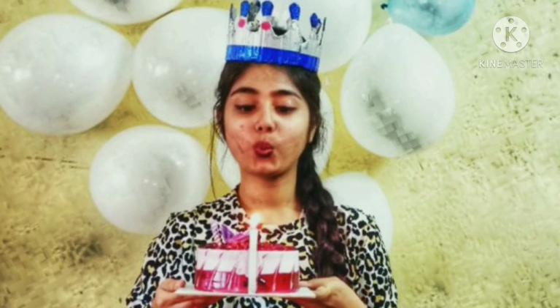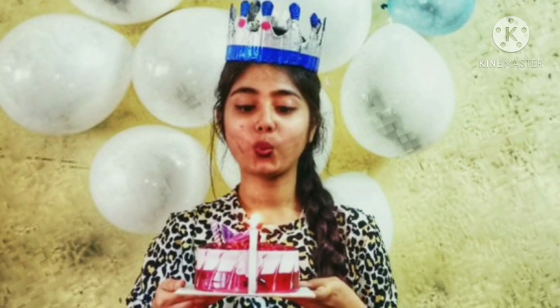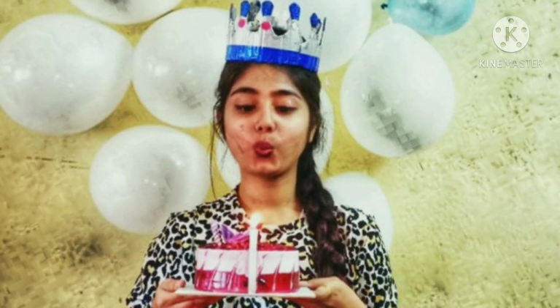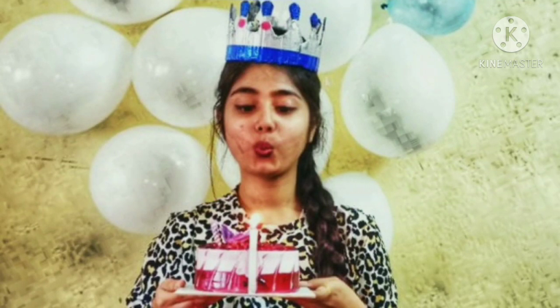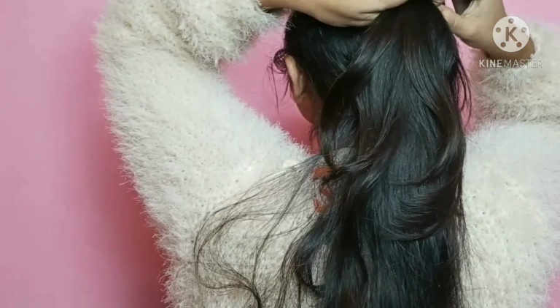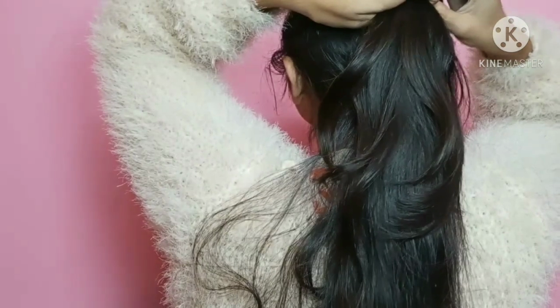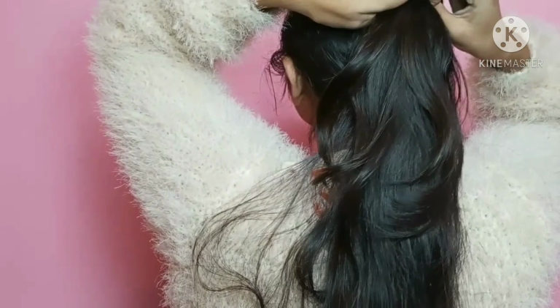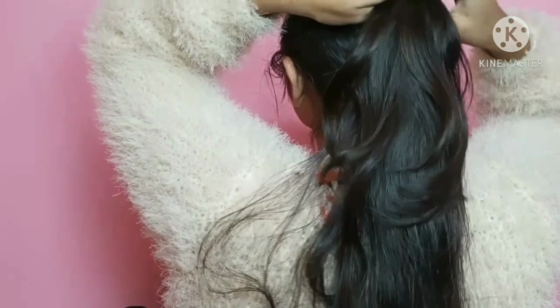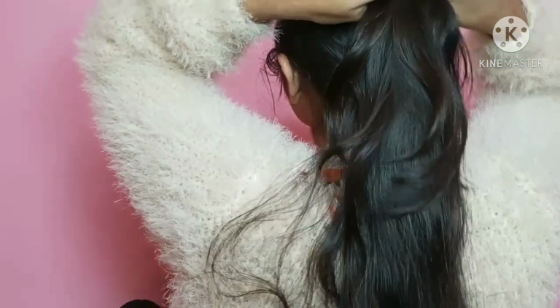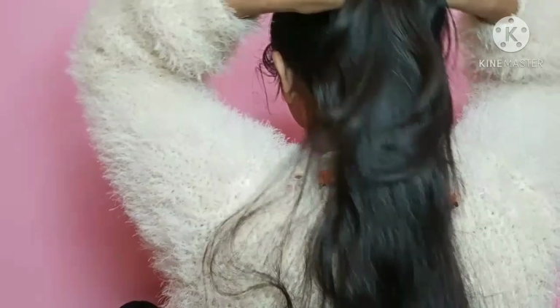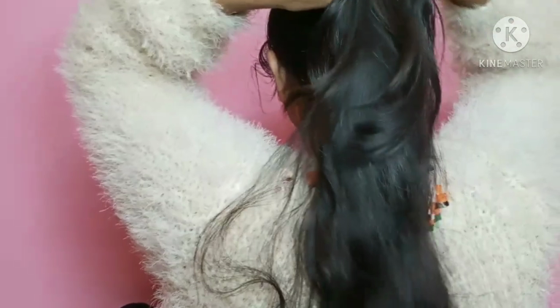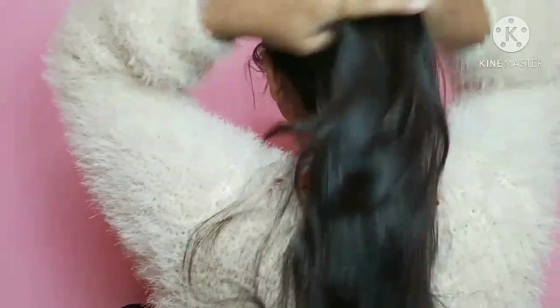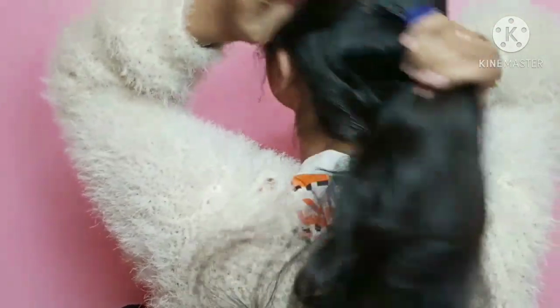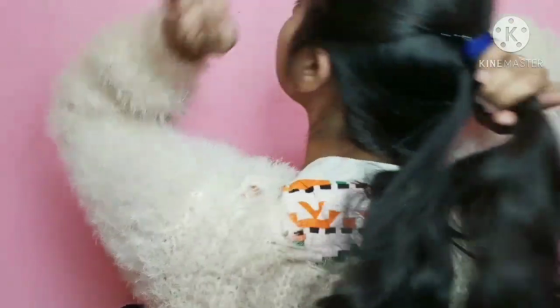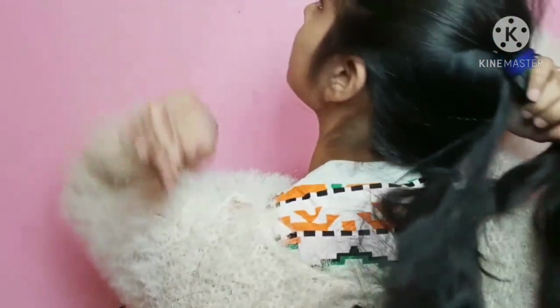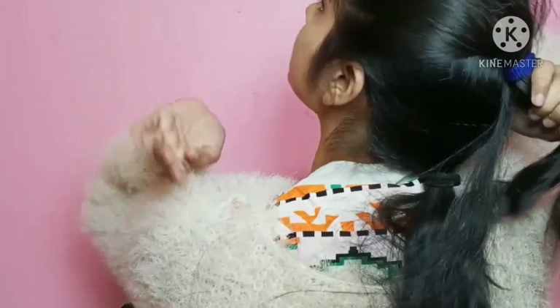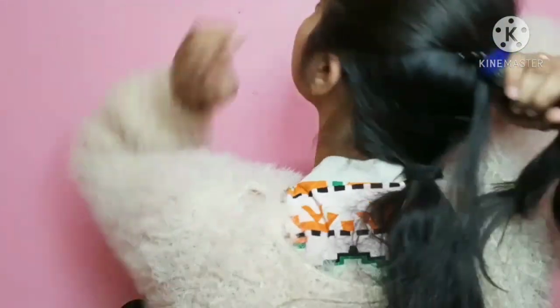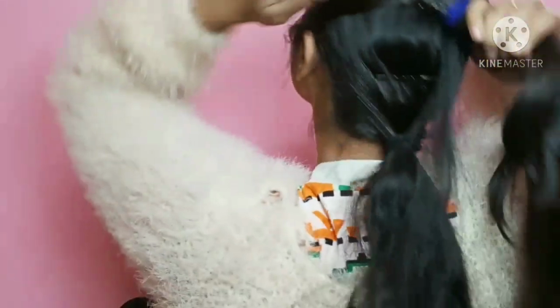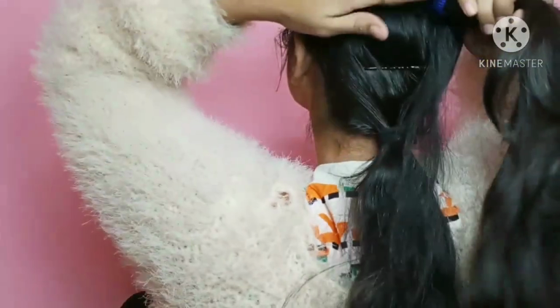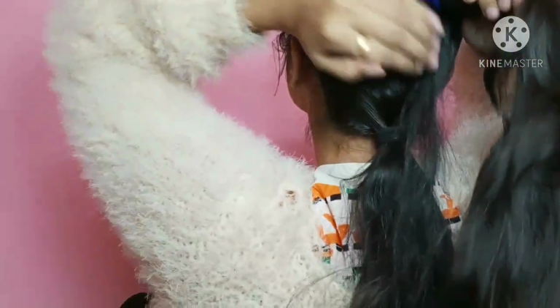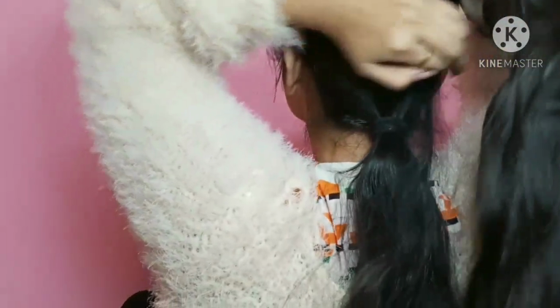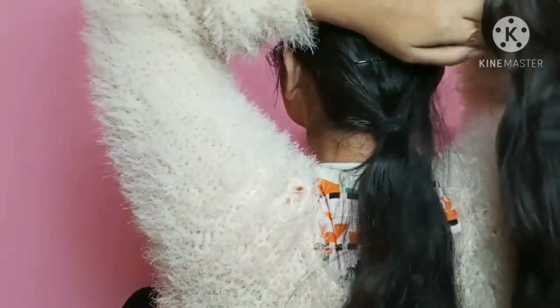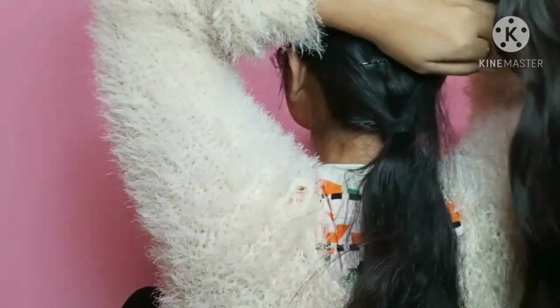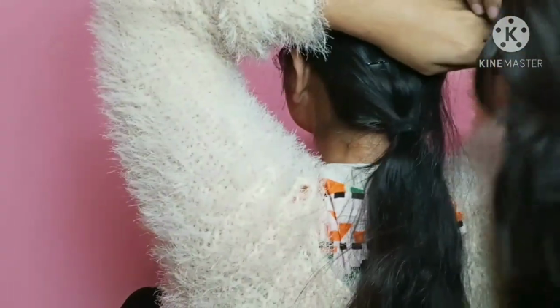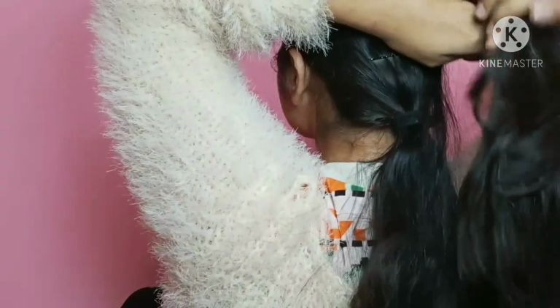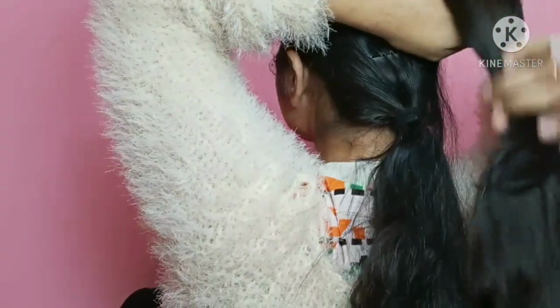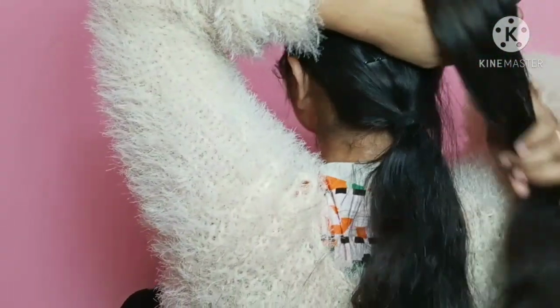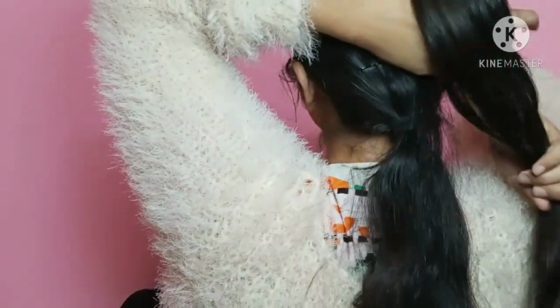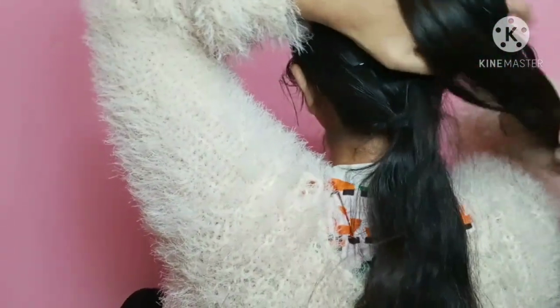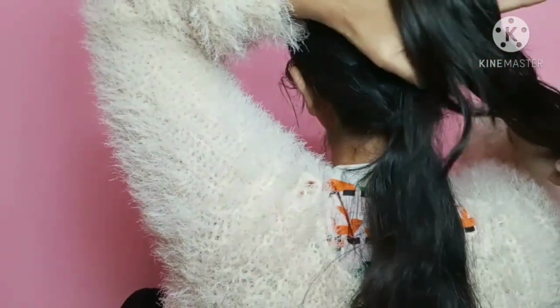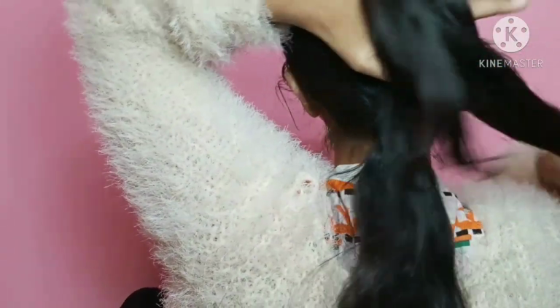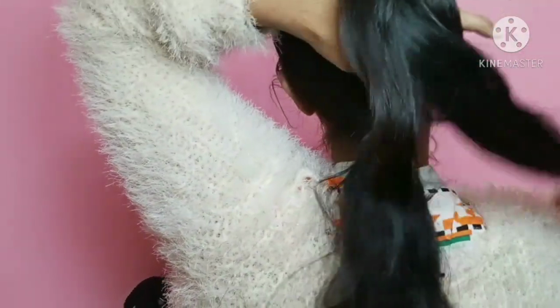So let's start with the first hairstyle. I have made my hair into 2 ponytails, one up and one down.